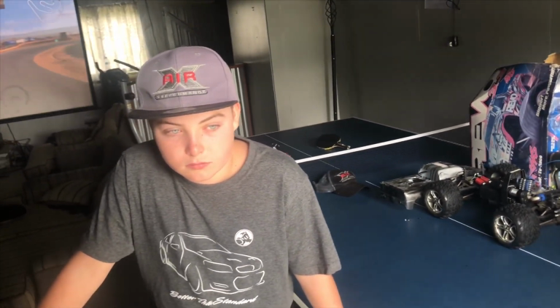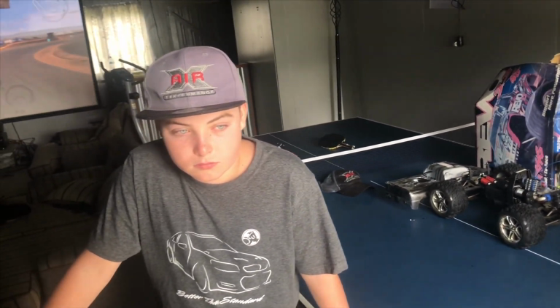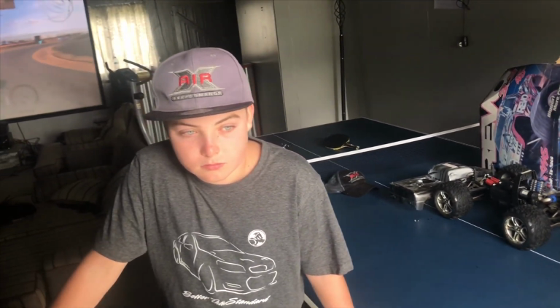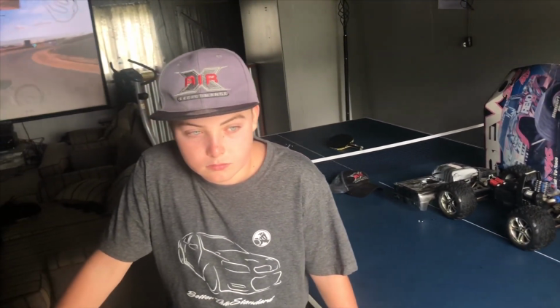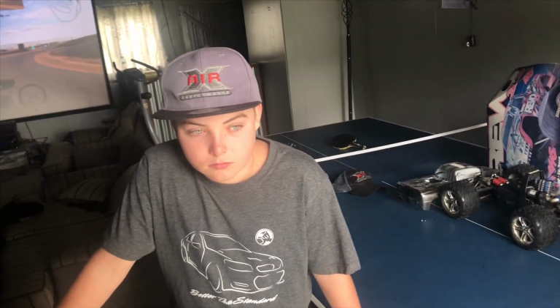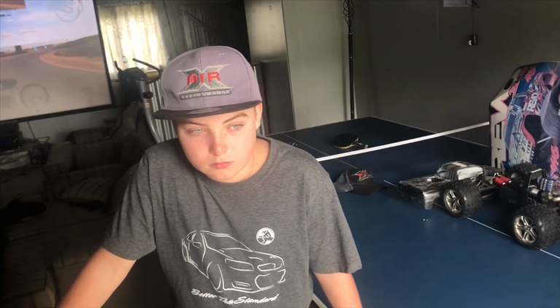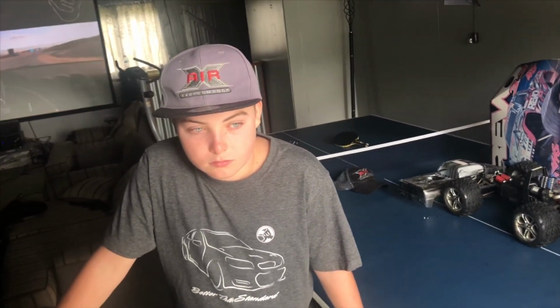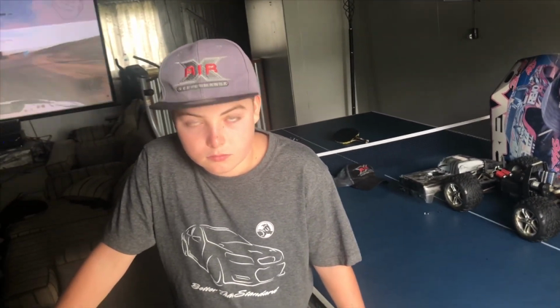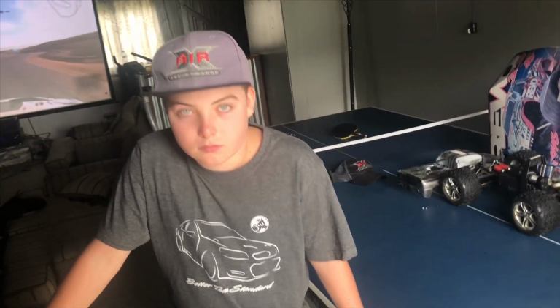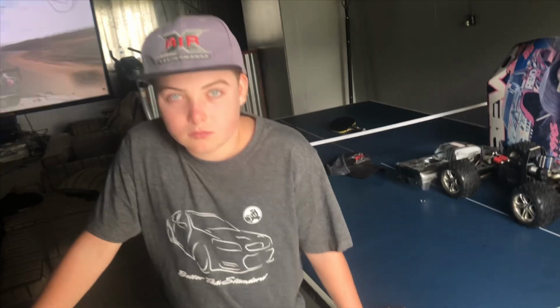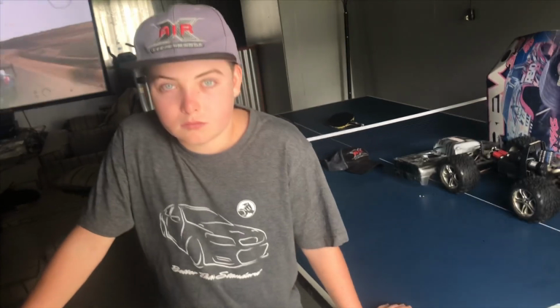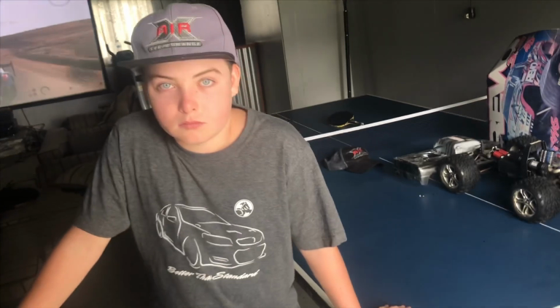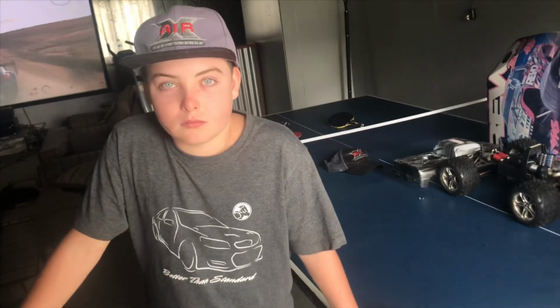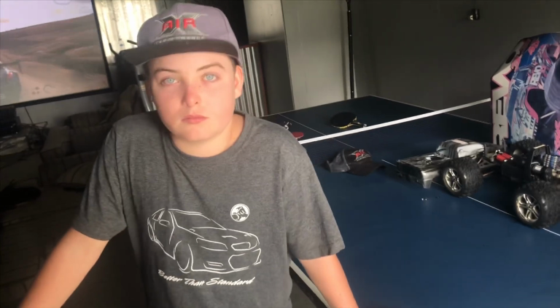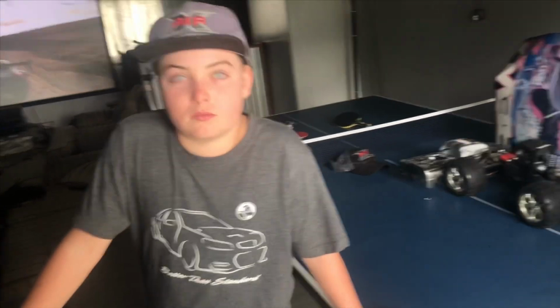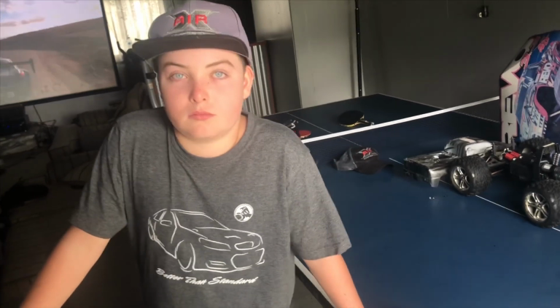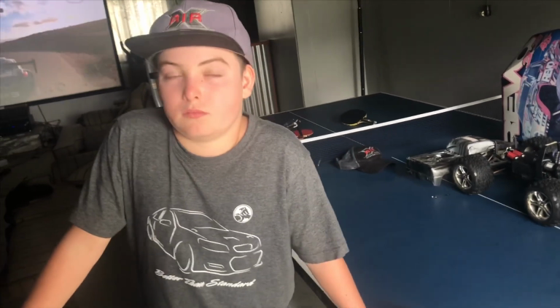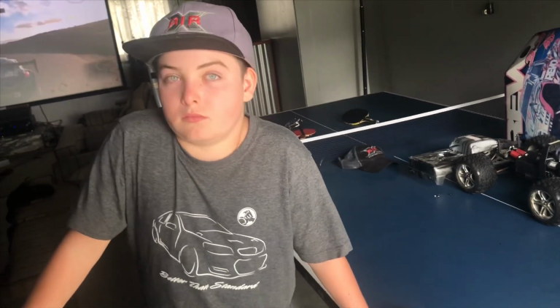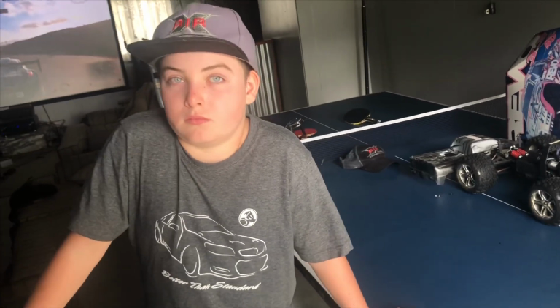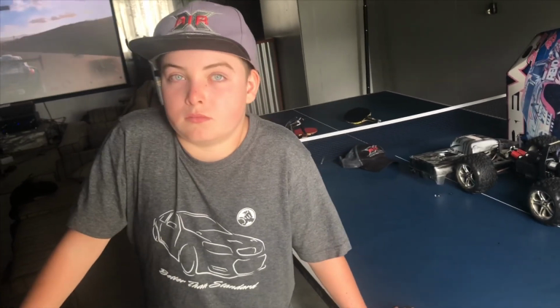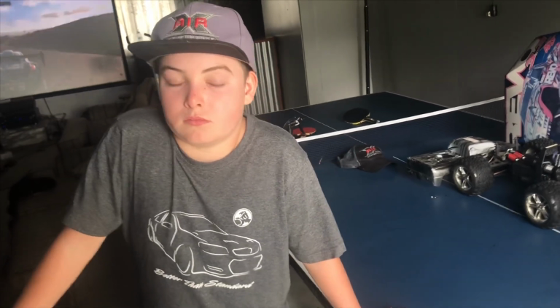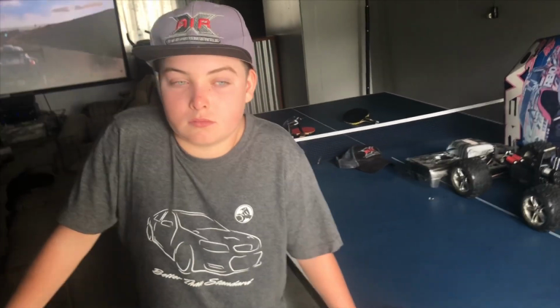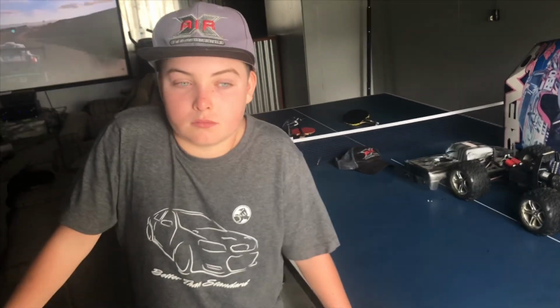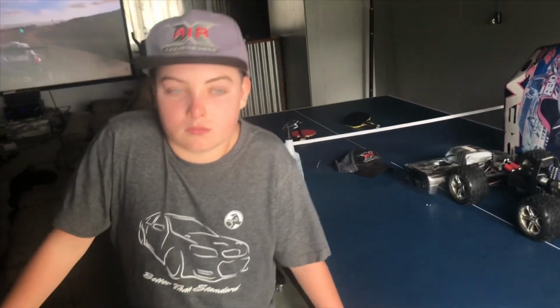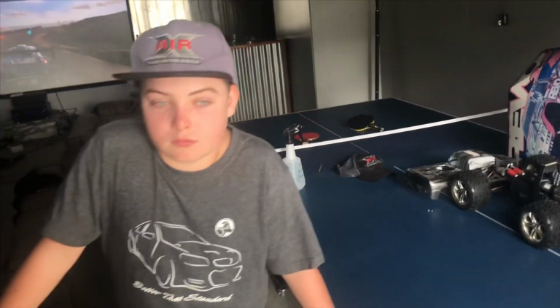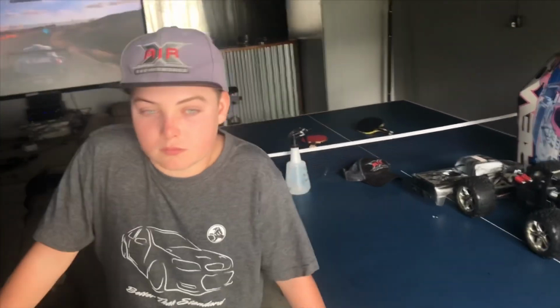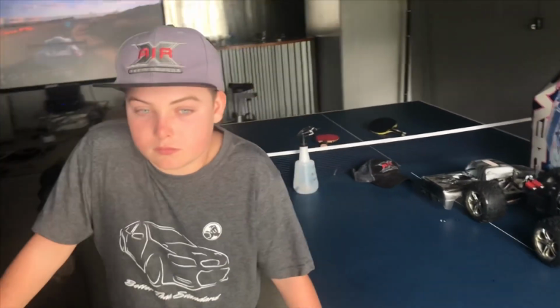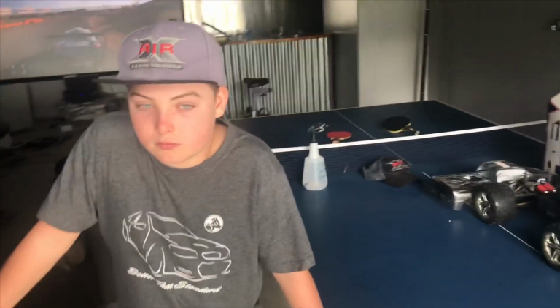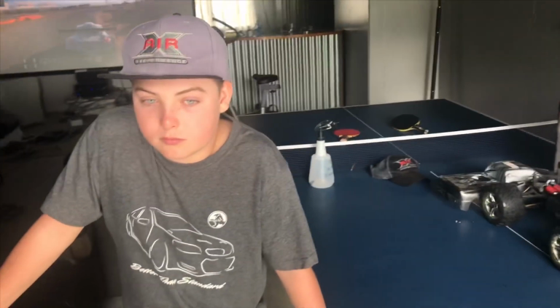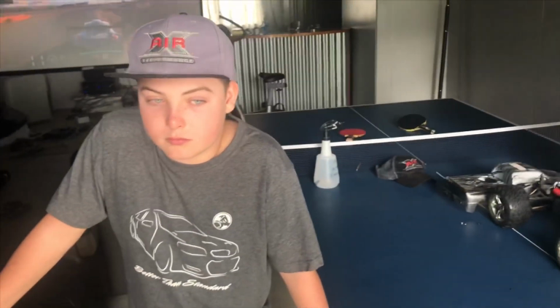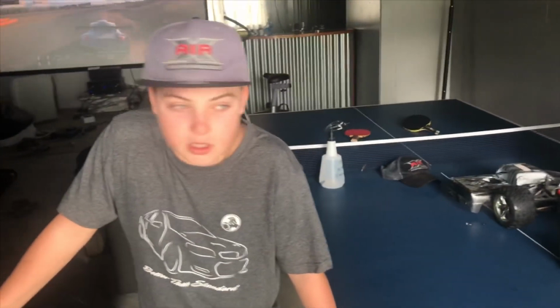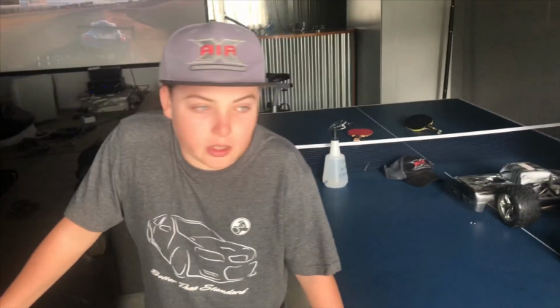But yeah, sounds good. Awesome lumpy idle from the cam, and it looks pretty unique, doesn't it? Yeah.